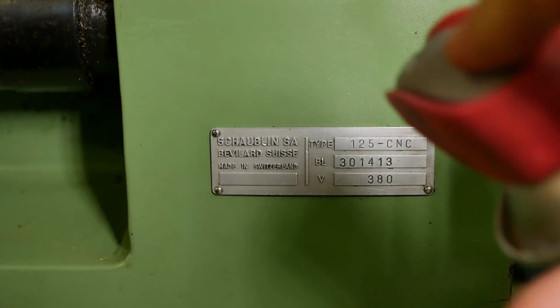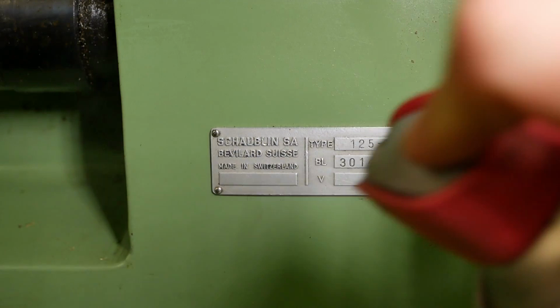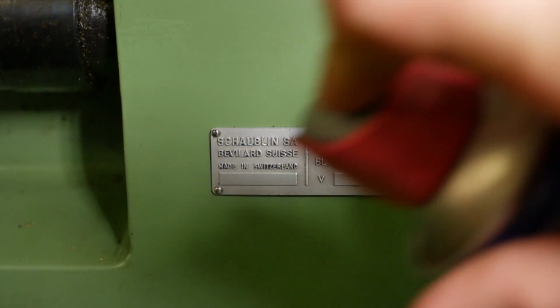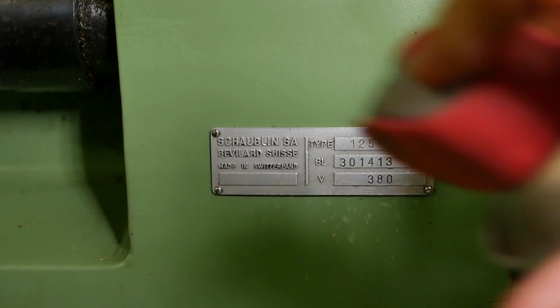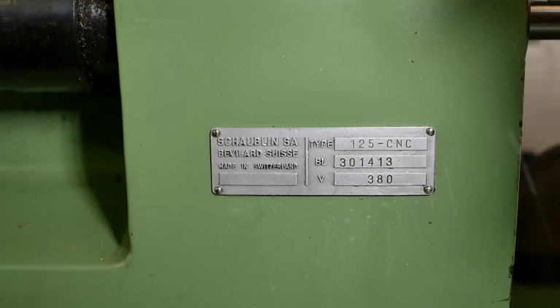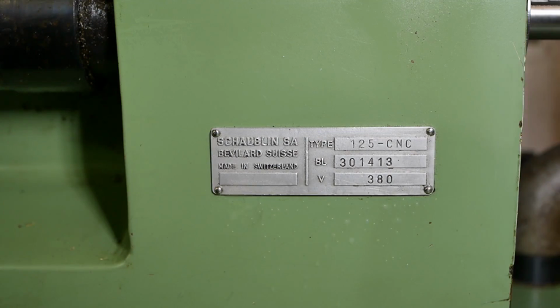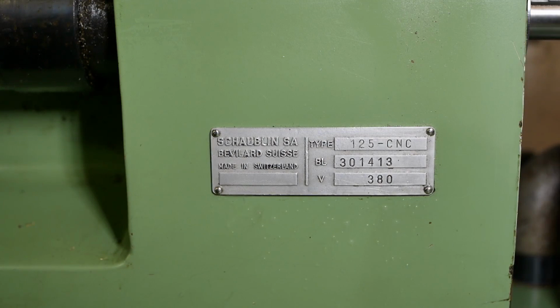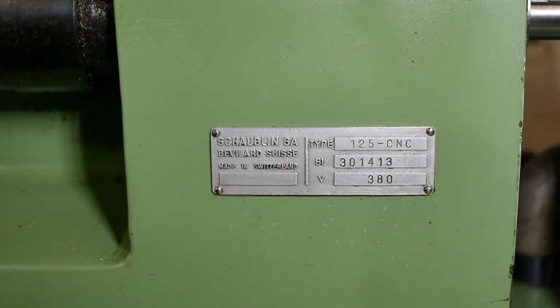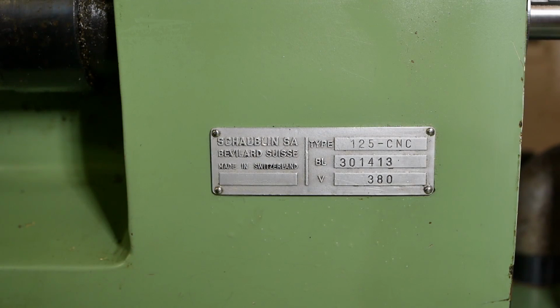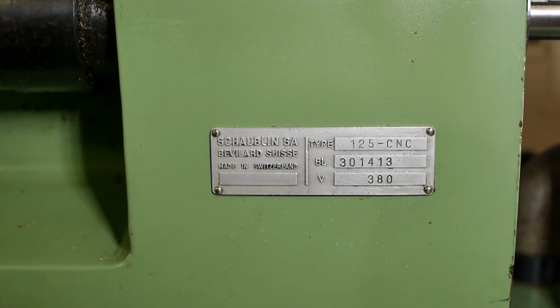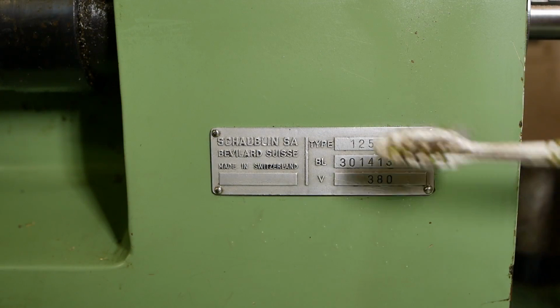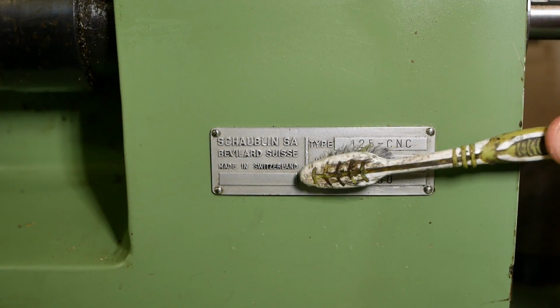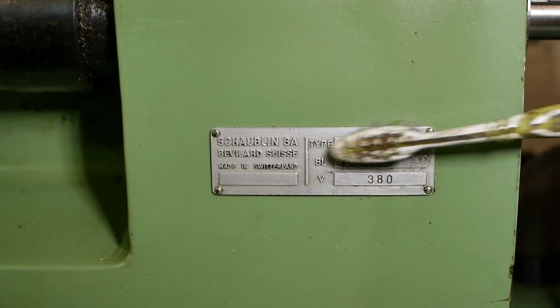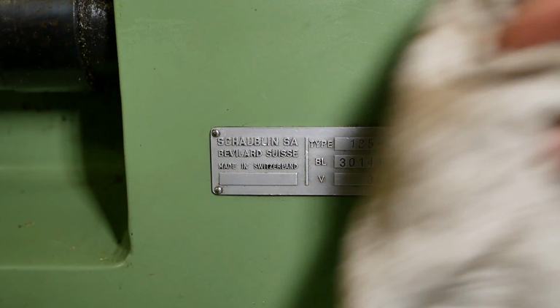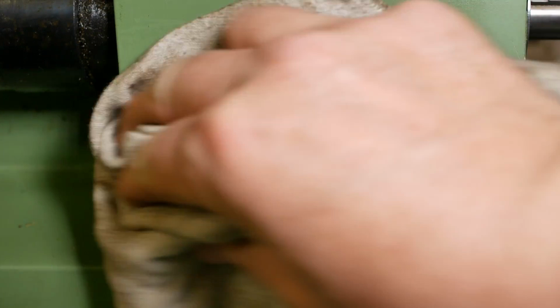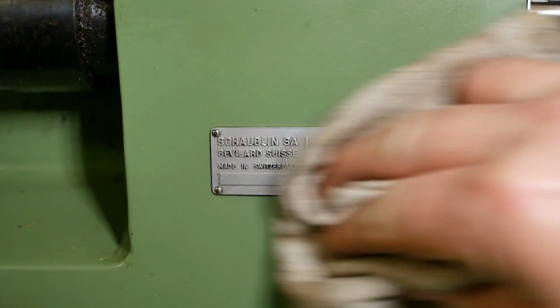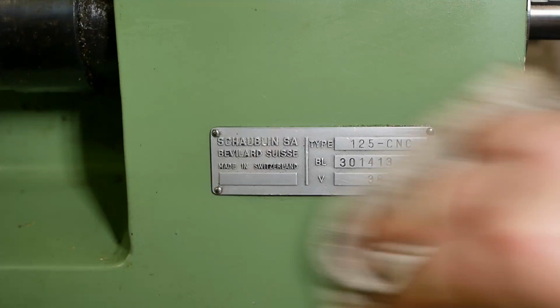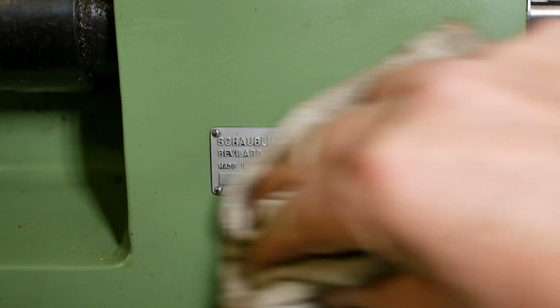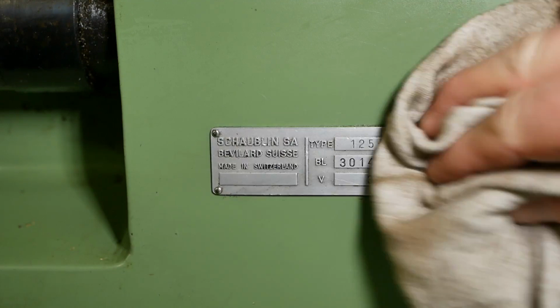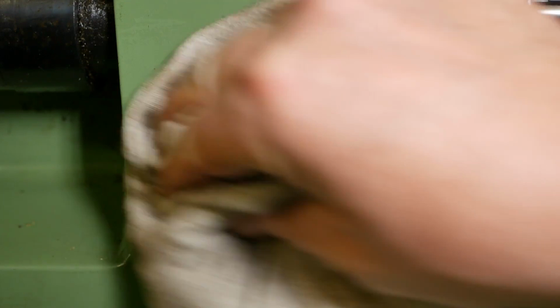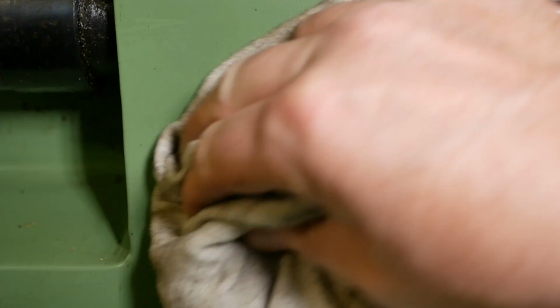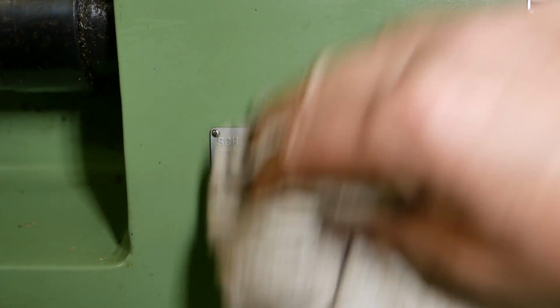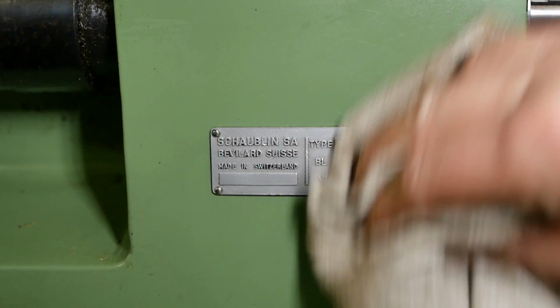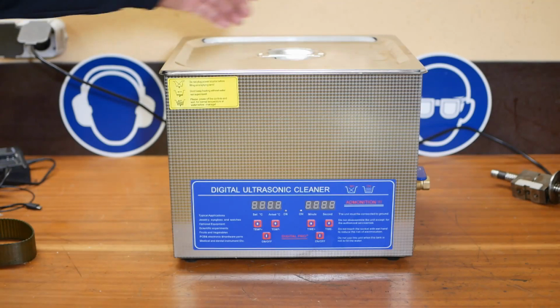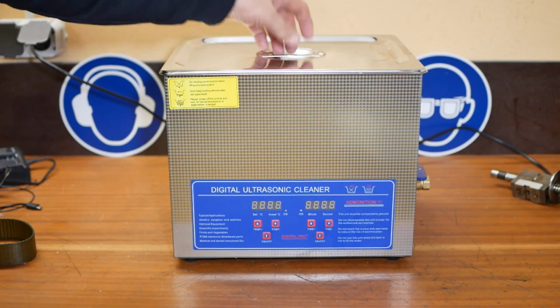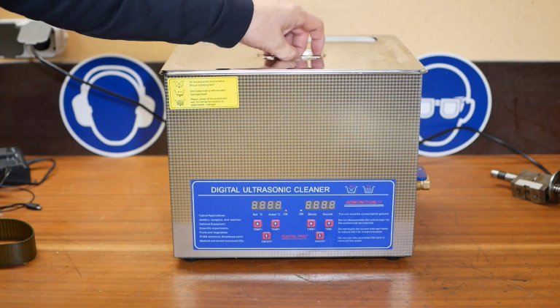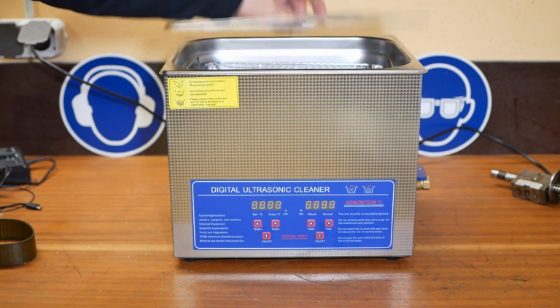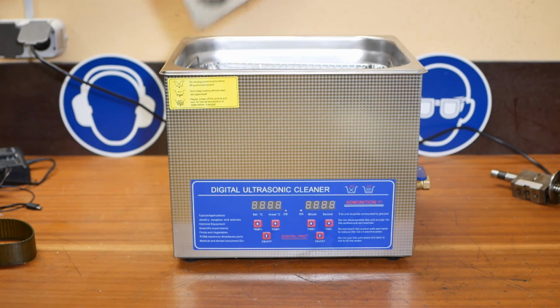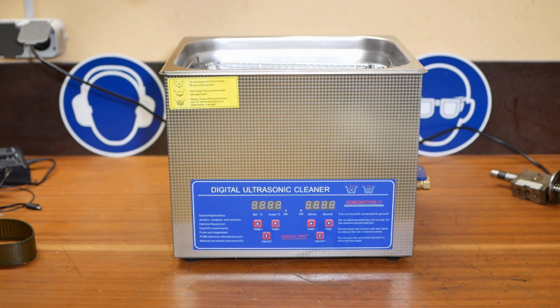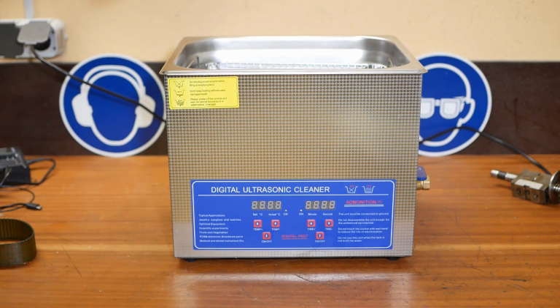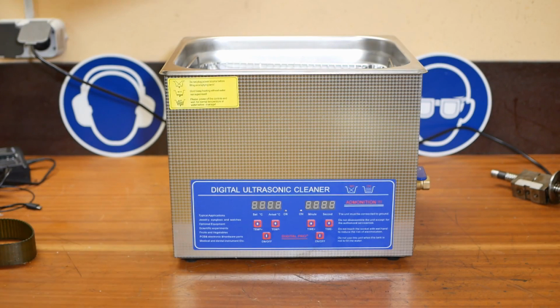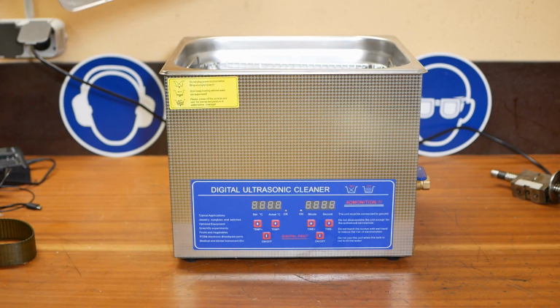Because there's a lot of parts to clean on my lathe project, I've been talked into buying an ultrasonic cleaner. So does it work and was it worth it?